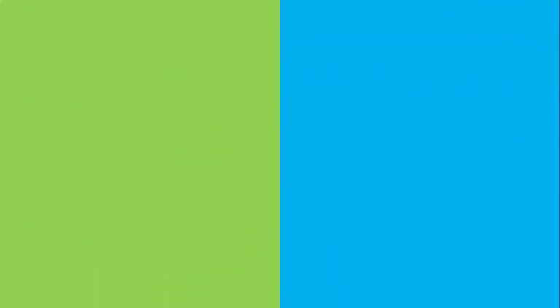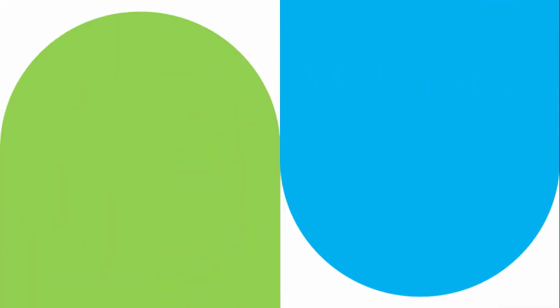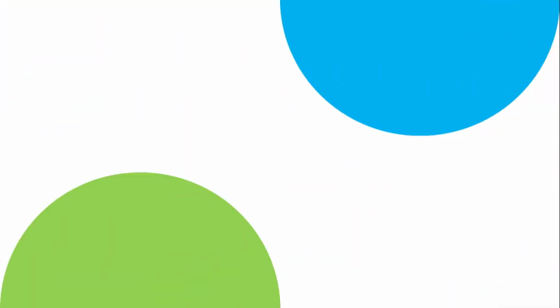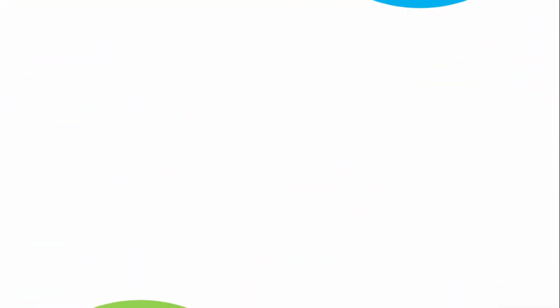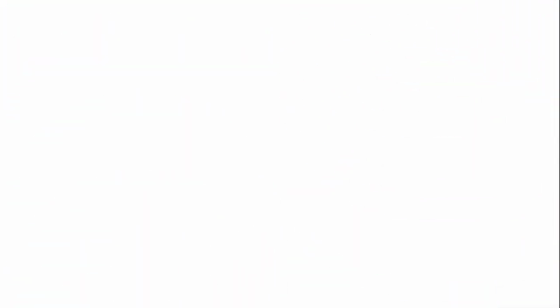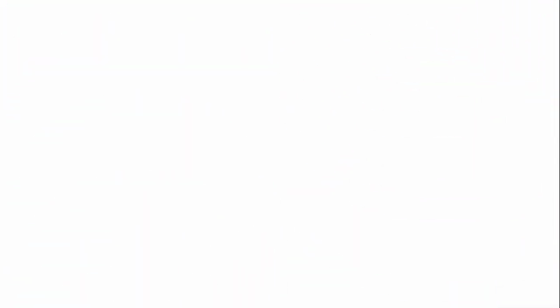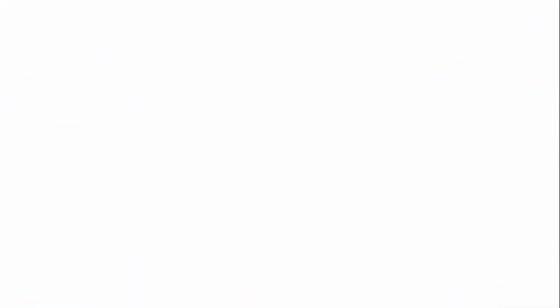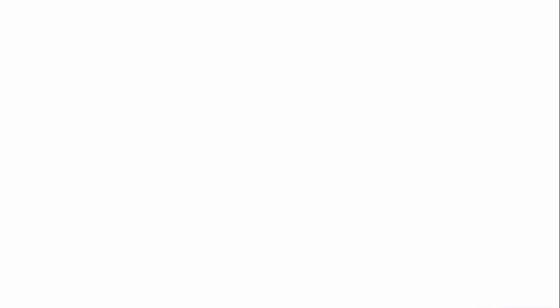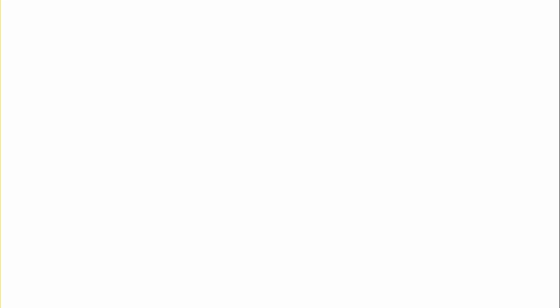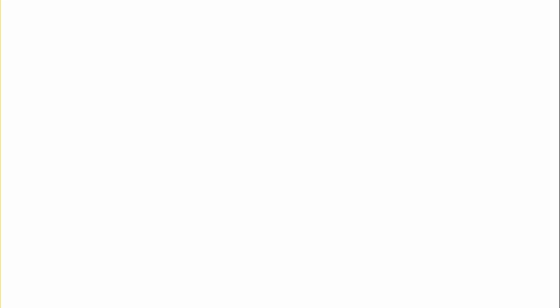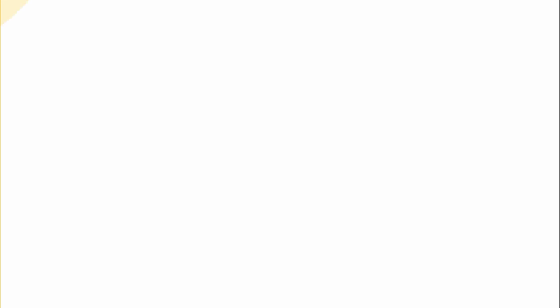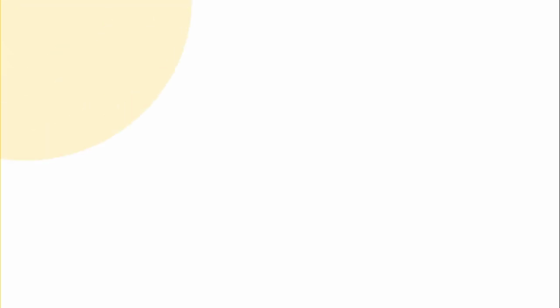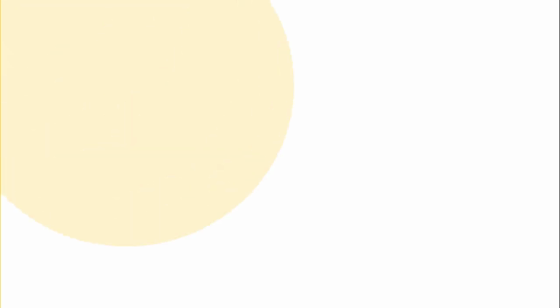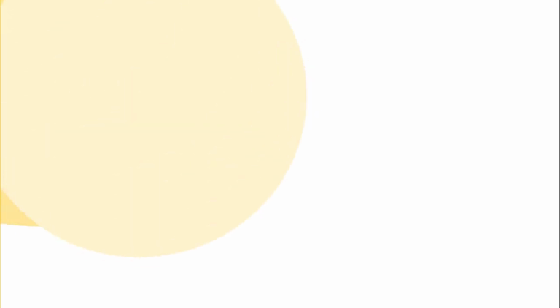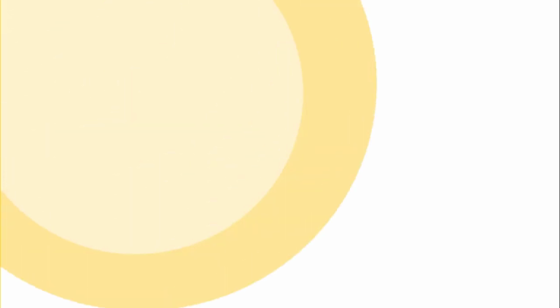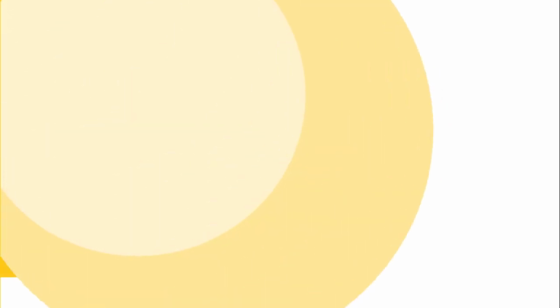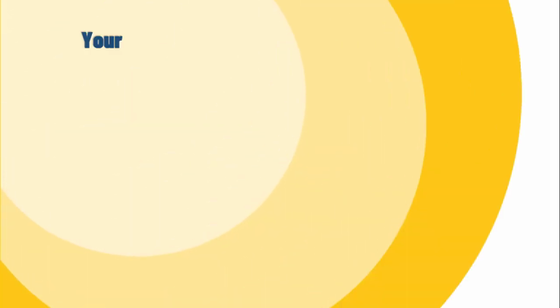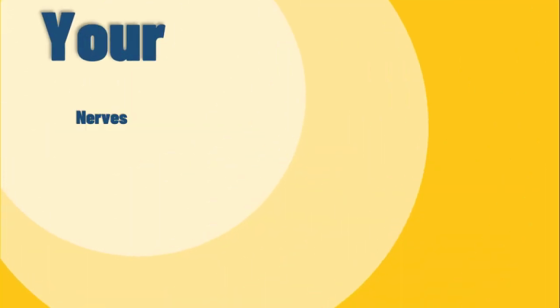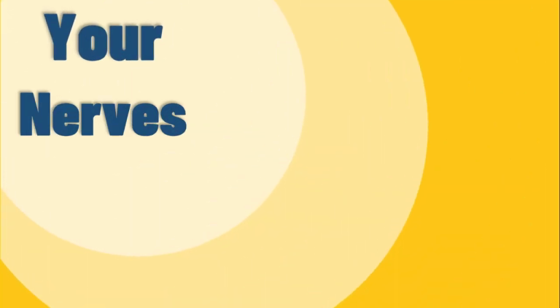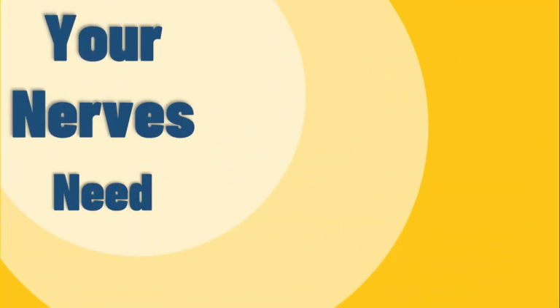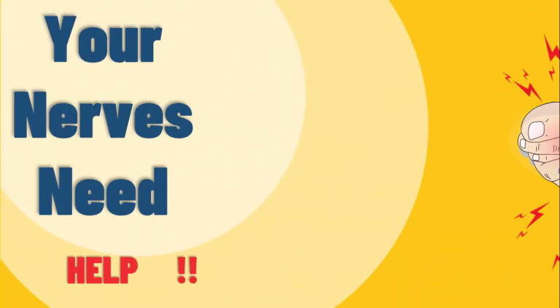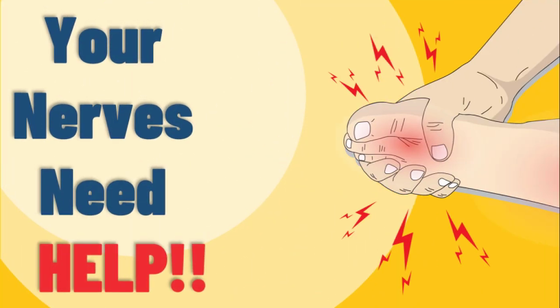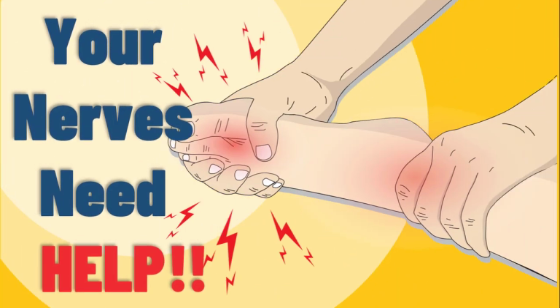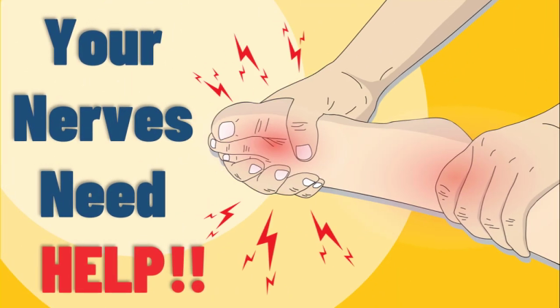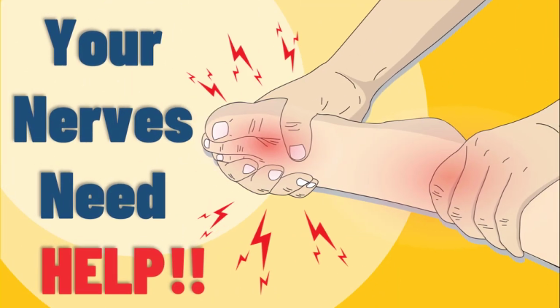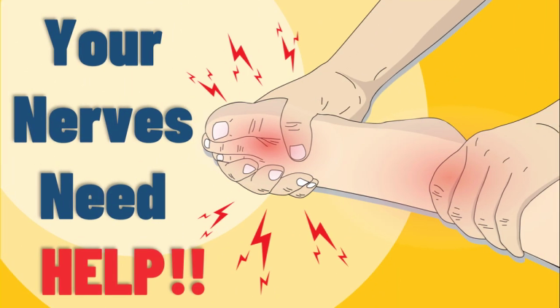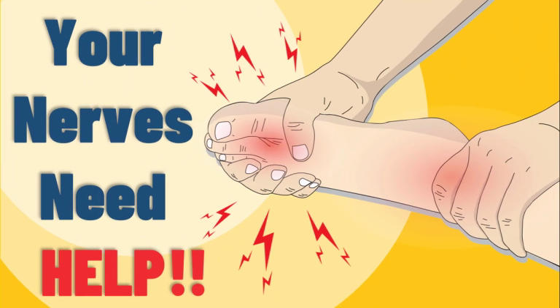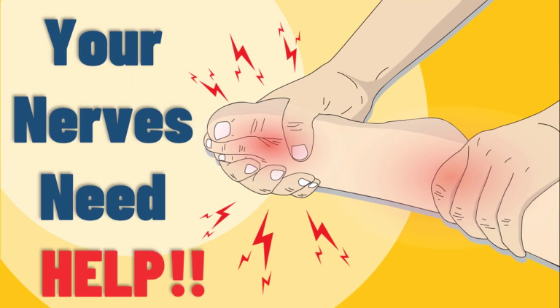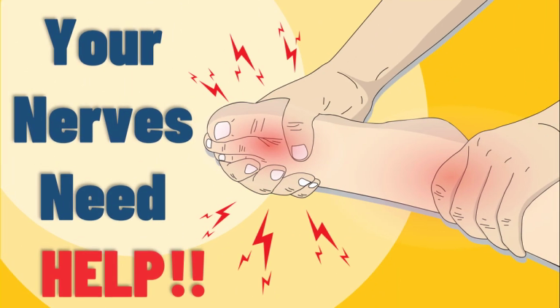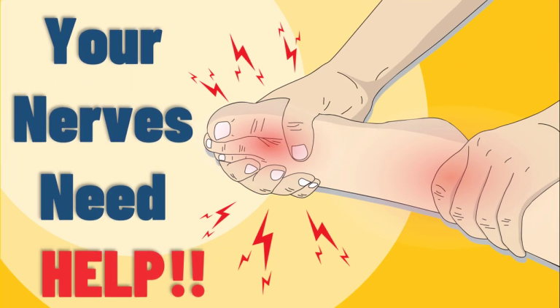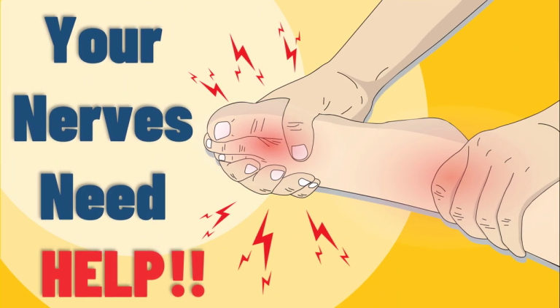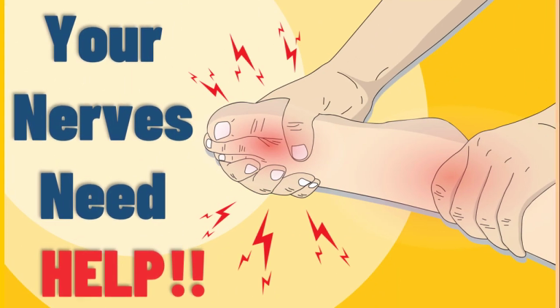Besides, if you want to know how diabetes affects our nerves and produces diabetic neuropathy, watch the next video.